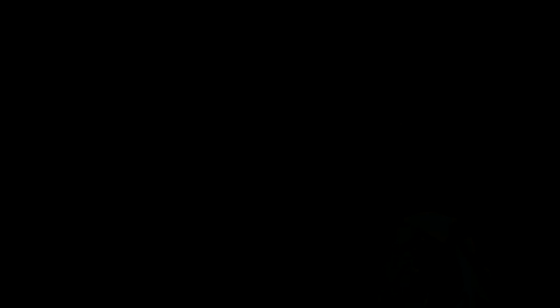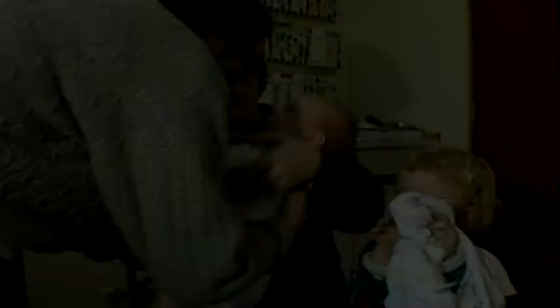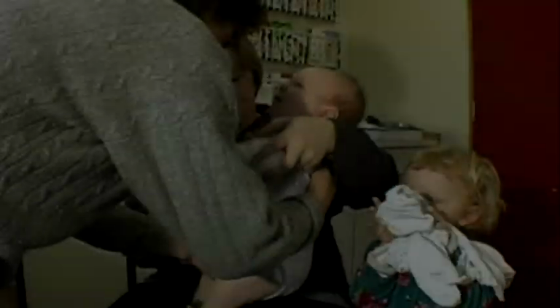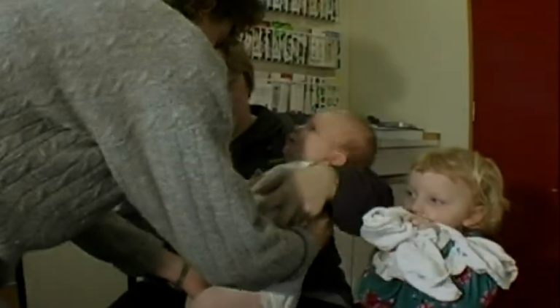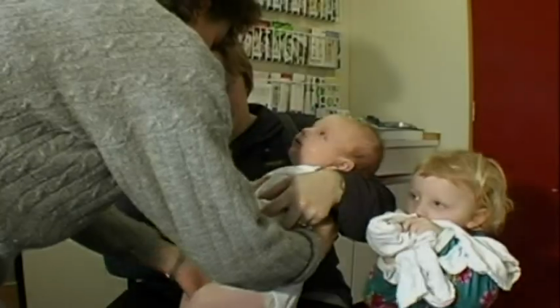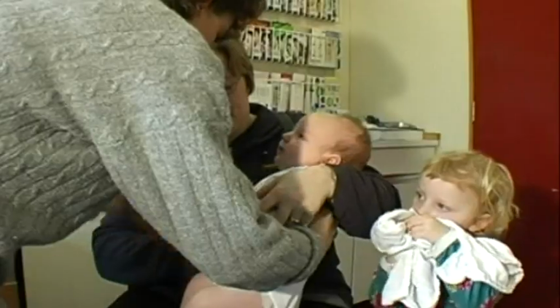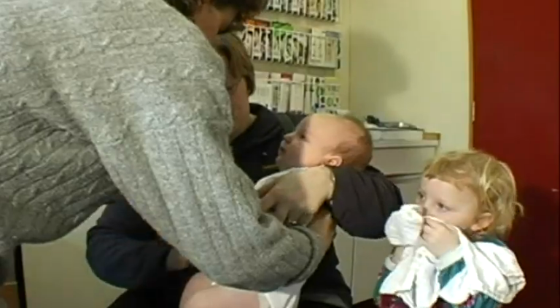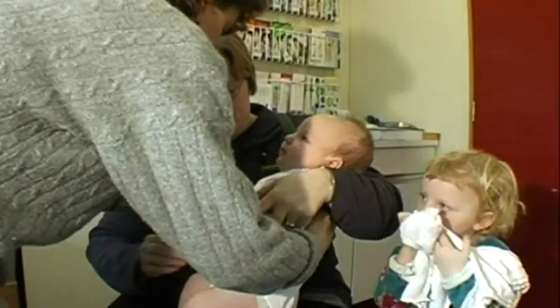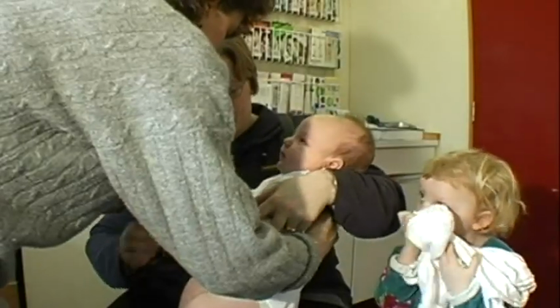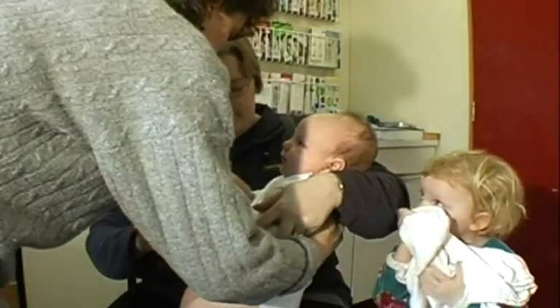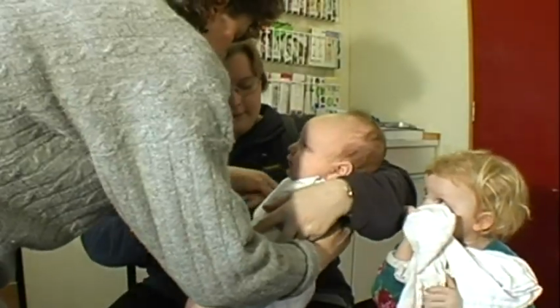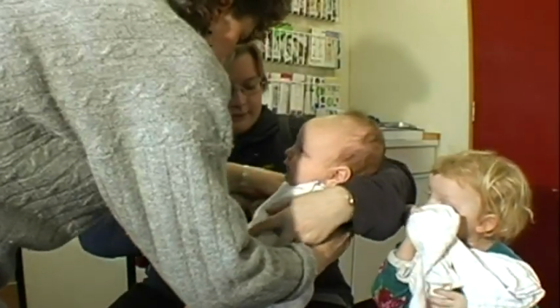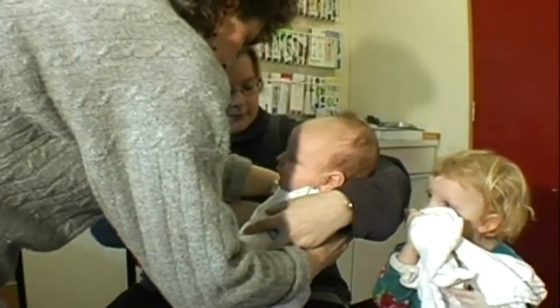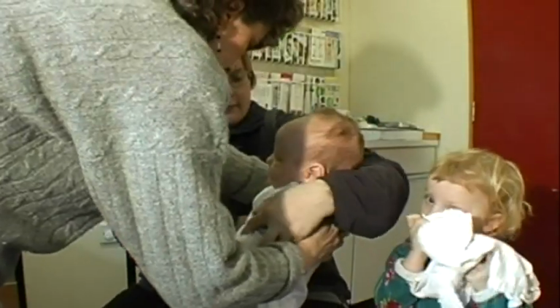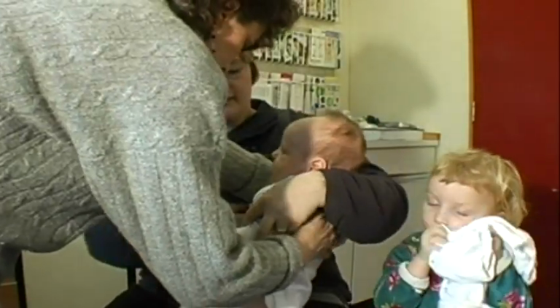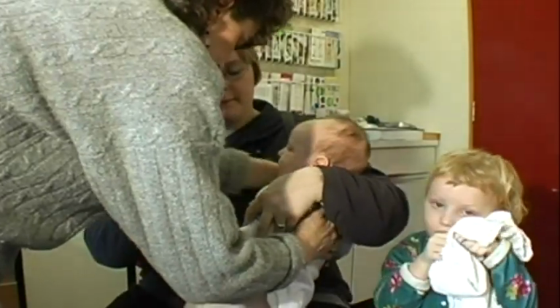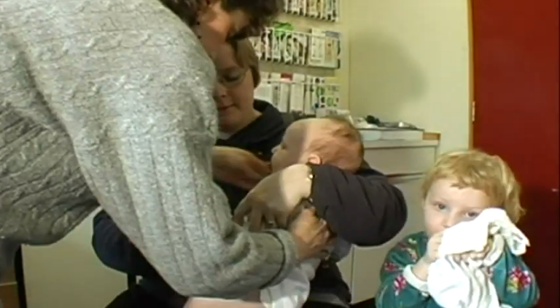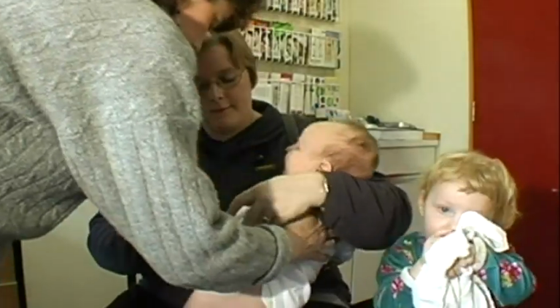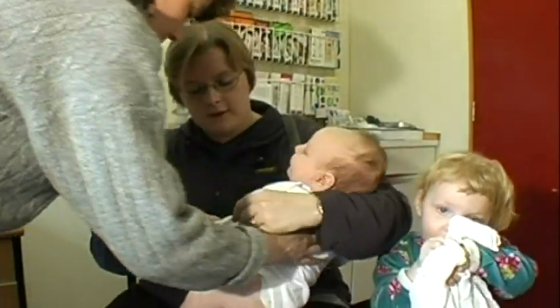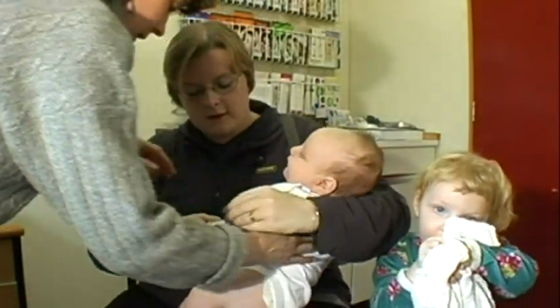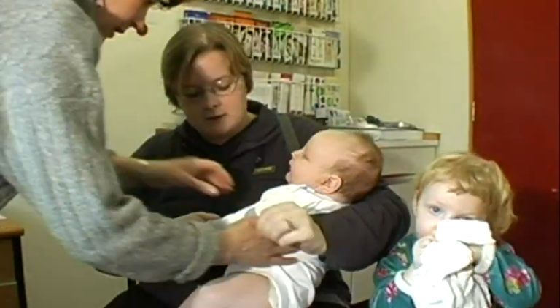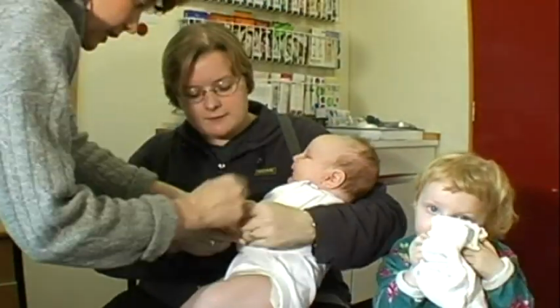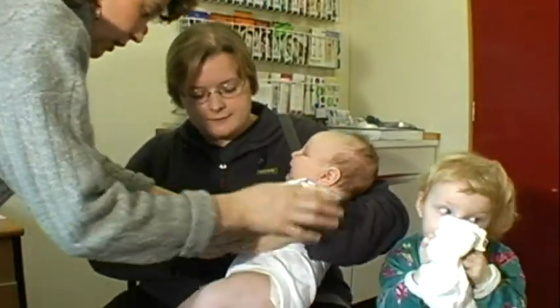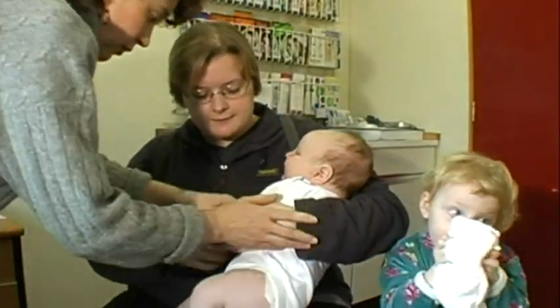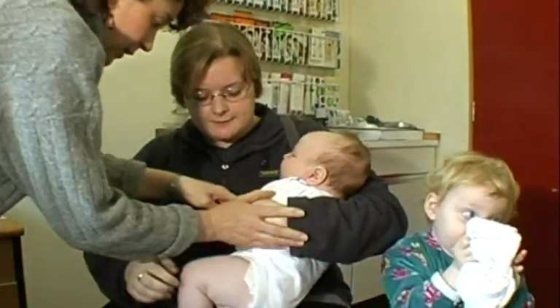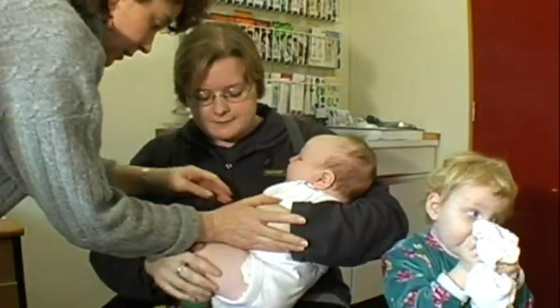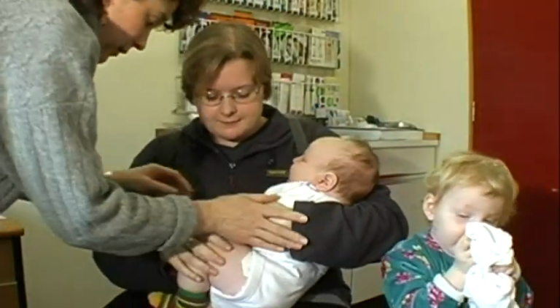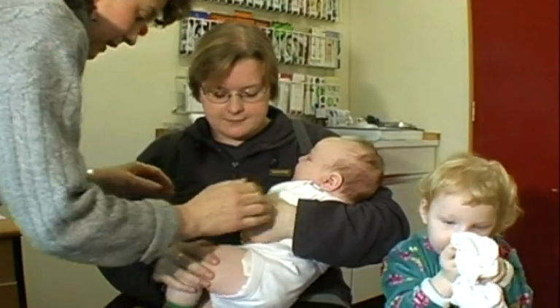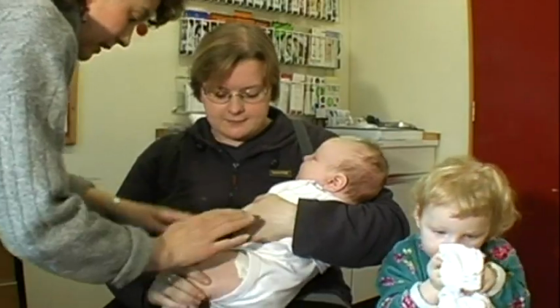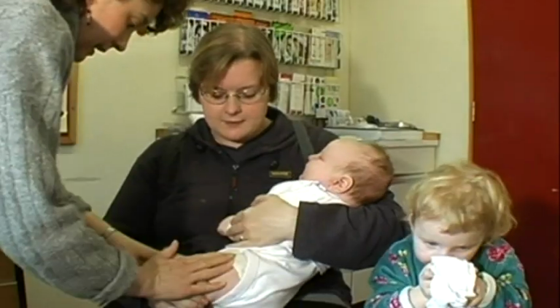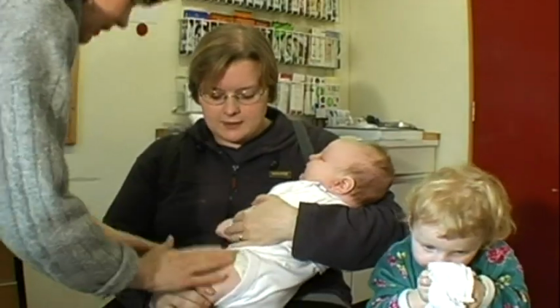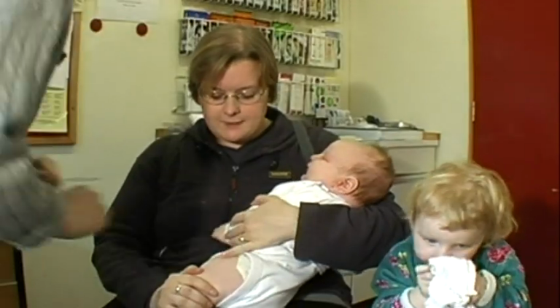Please tuck that hand away under so that doesn't get in the way. Hold this on with this hand - that's lovely.